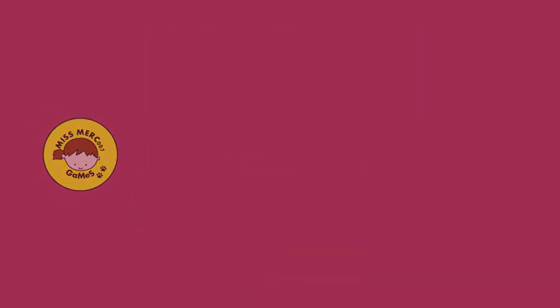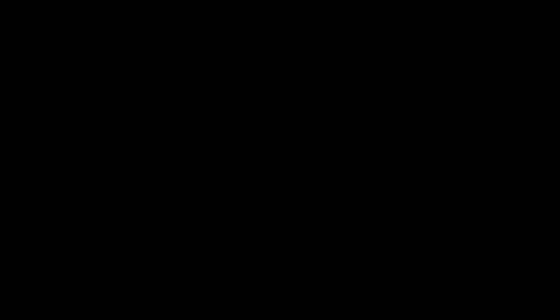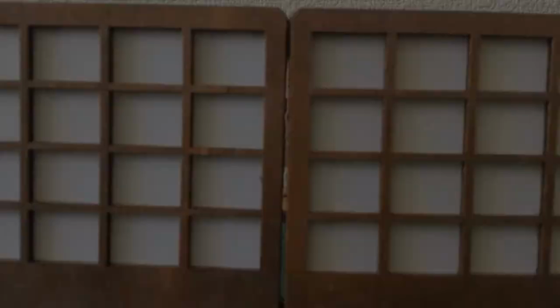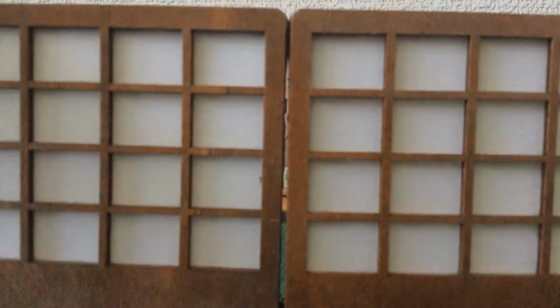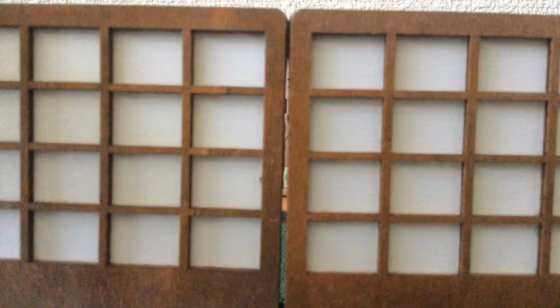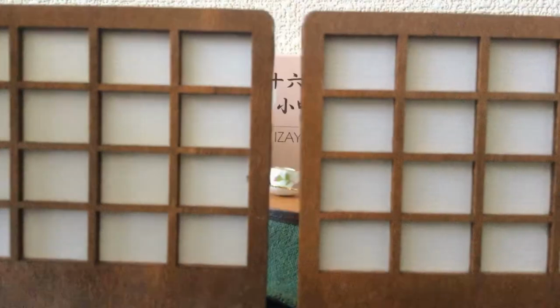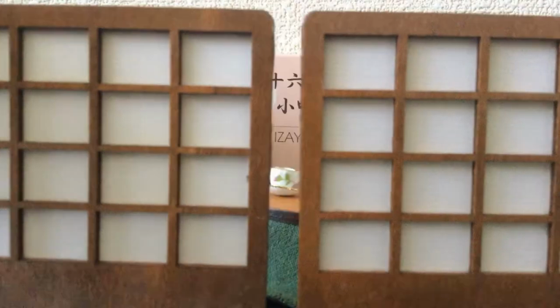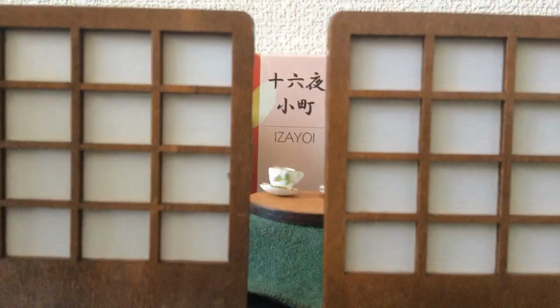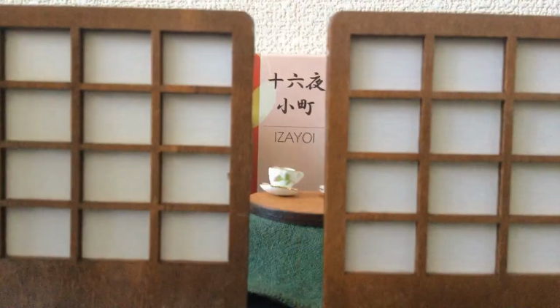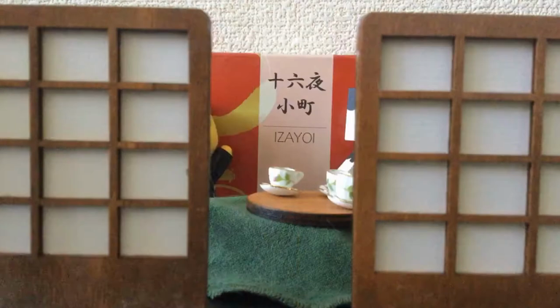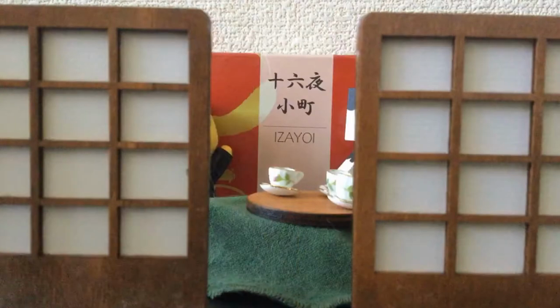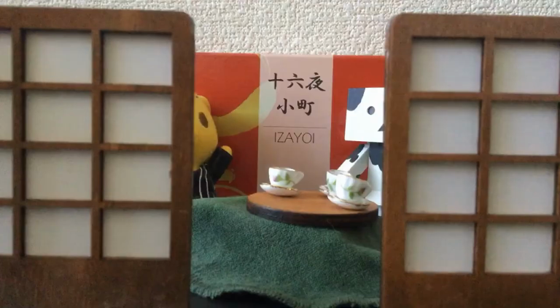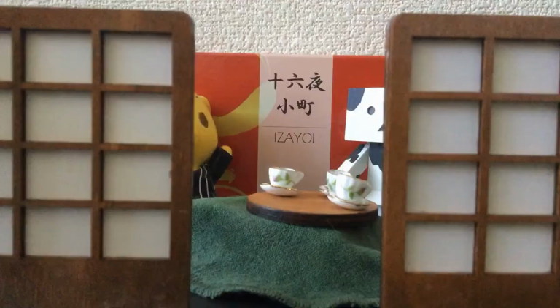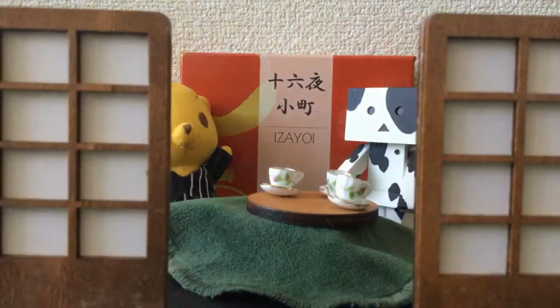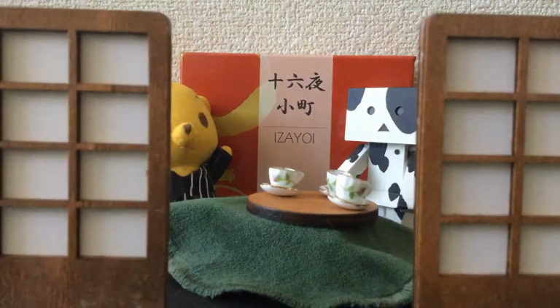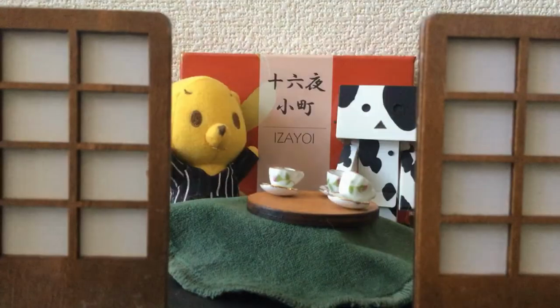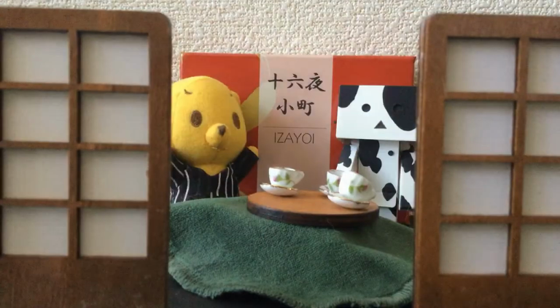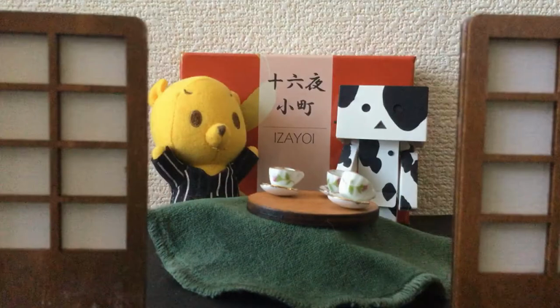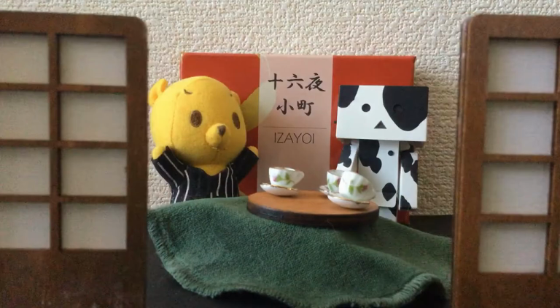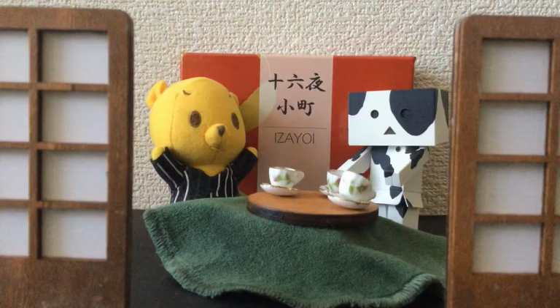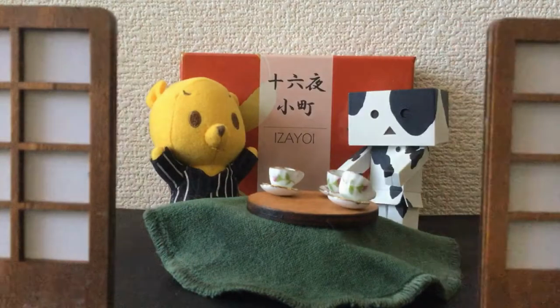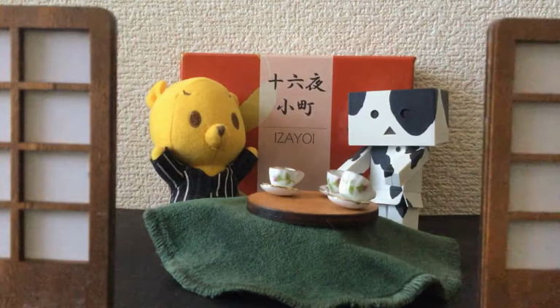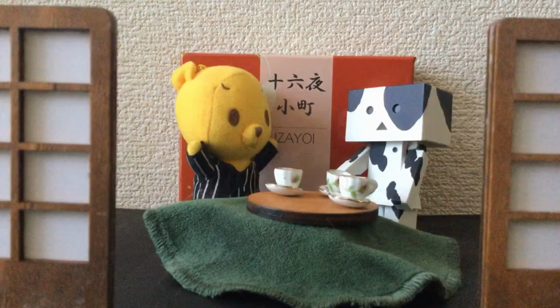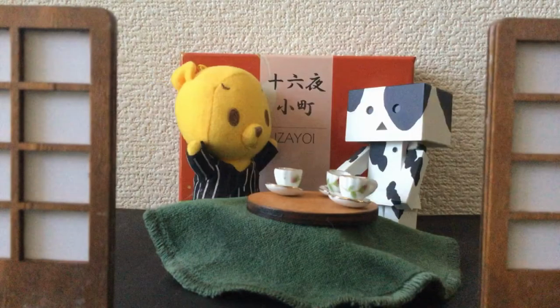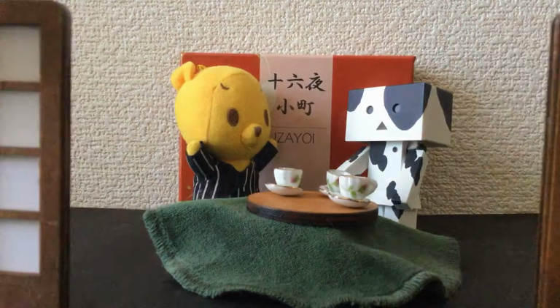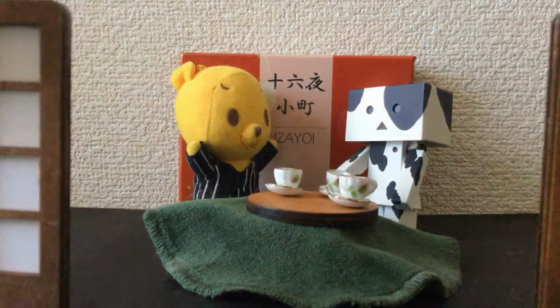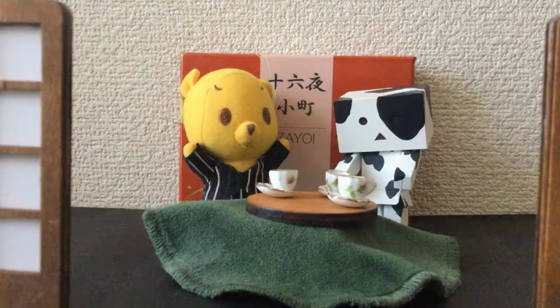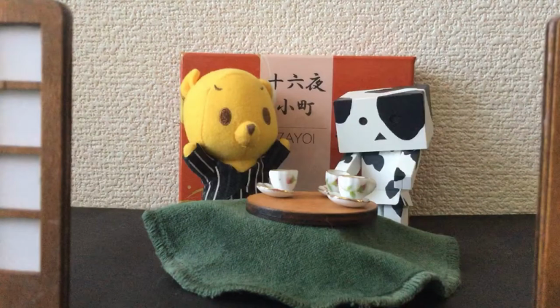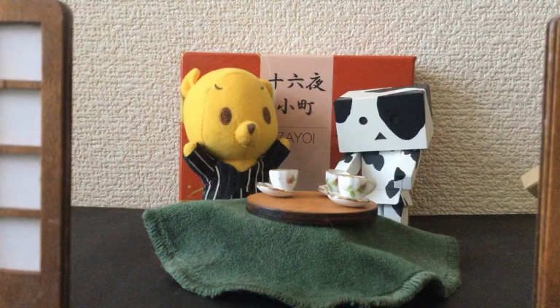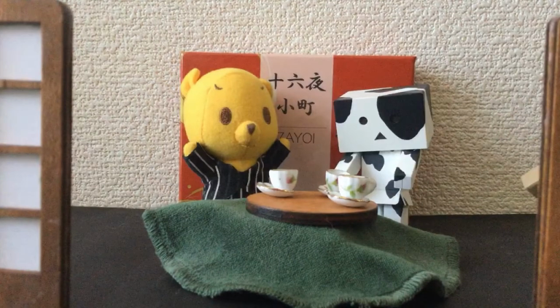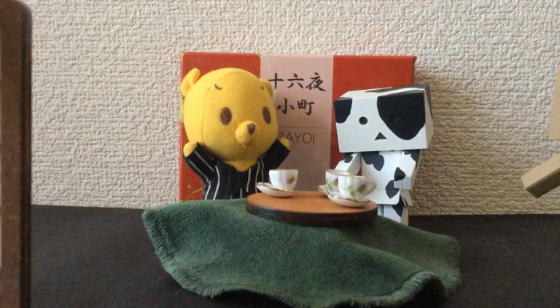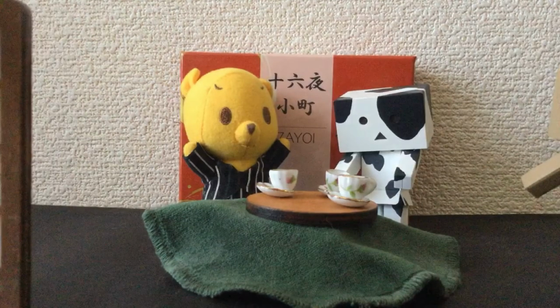Hi everyone, it's Merck007 here. Thank you for joining my video.